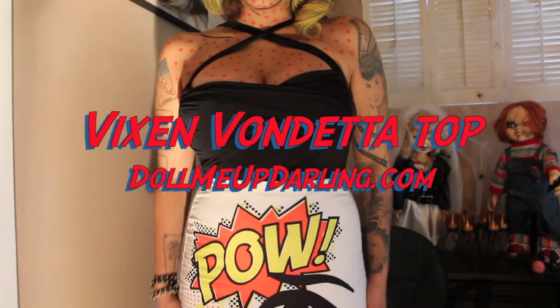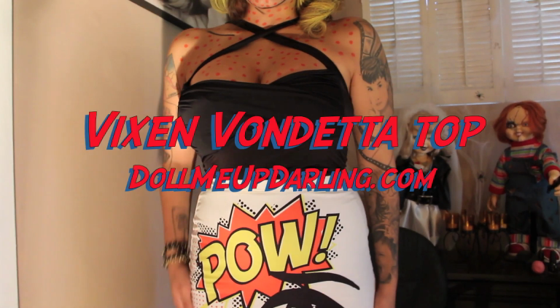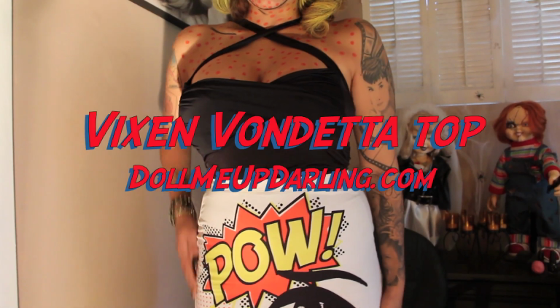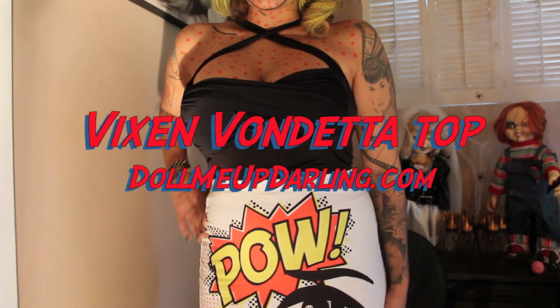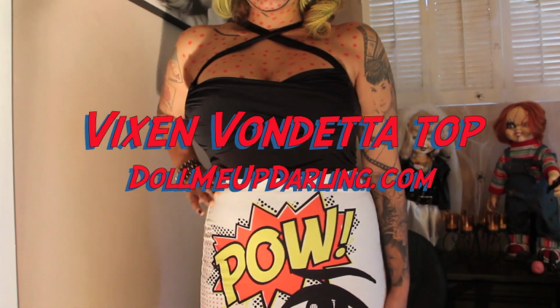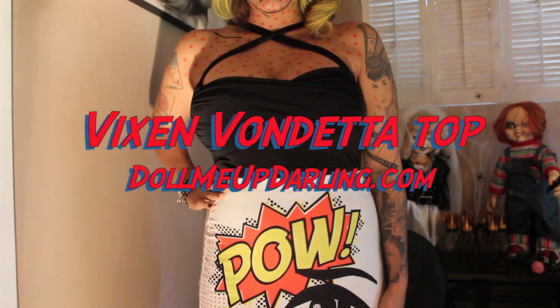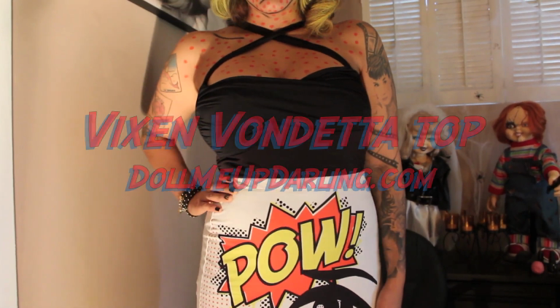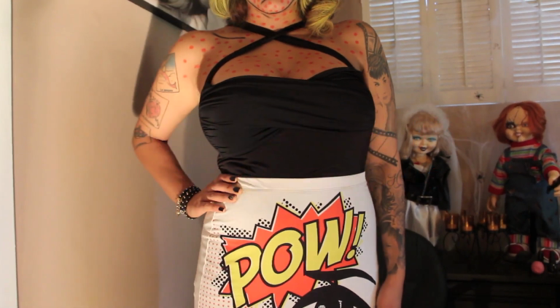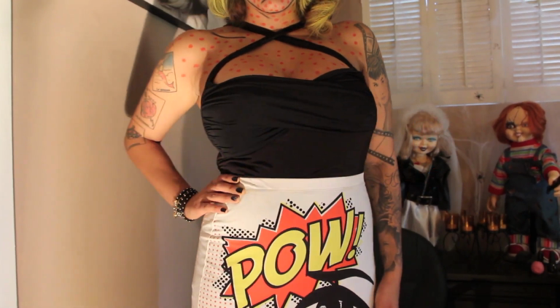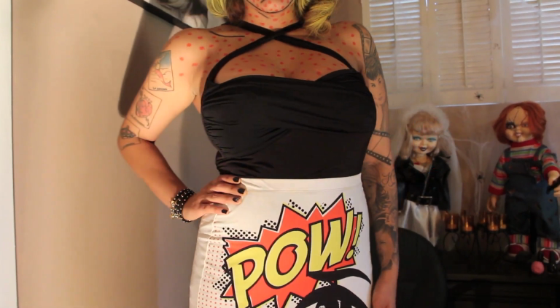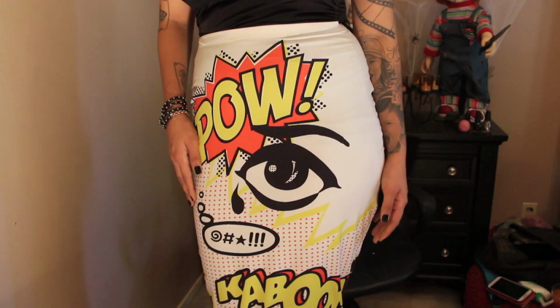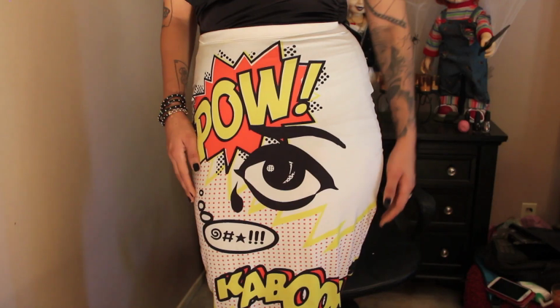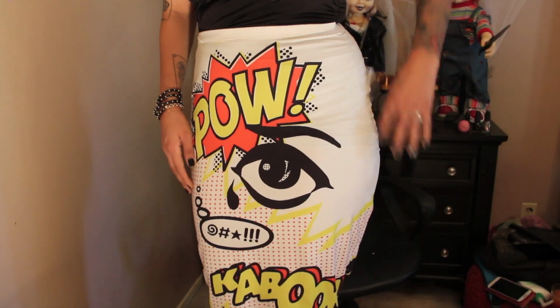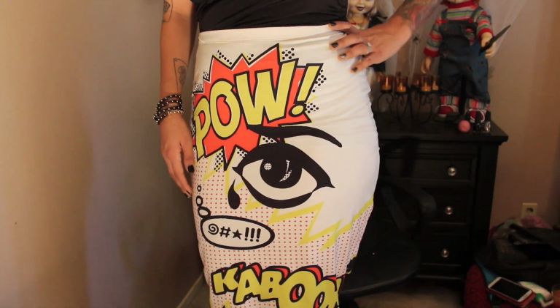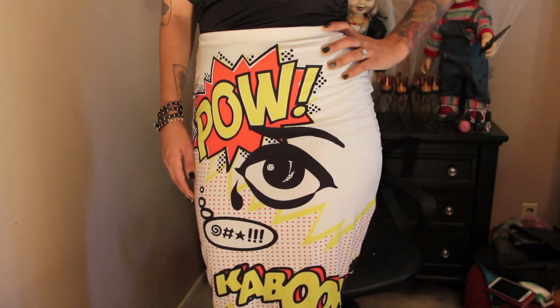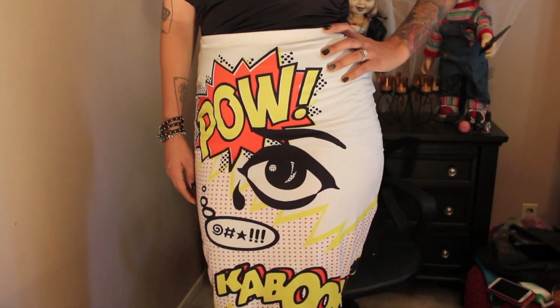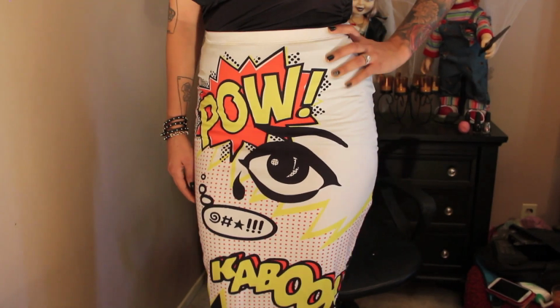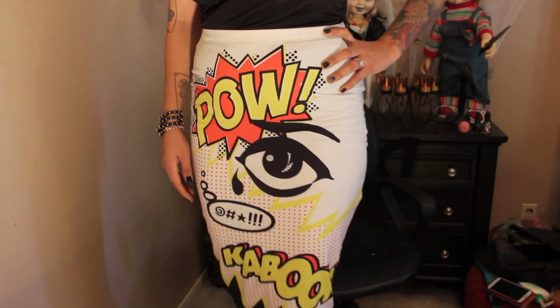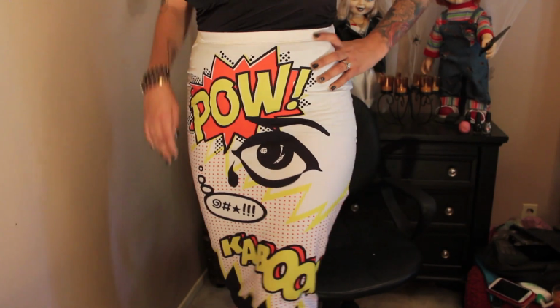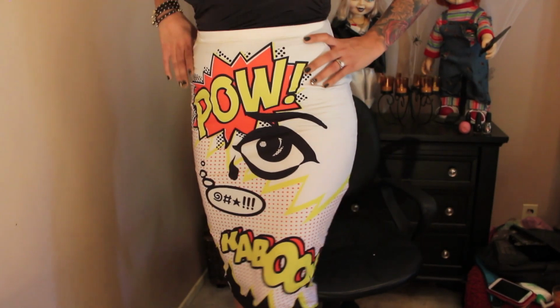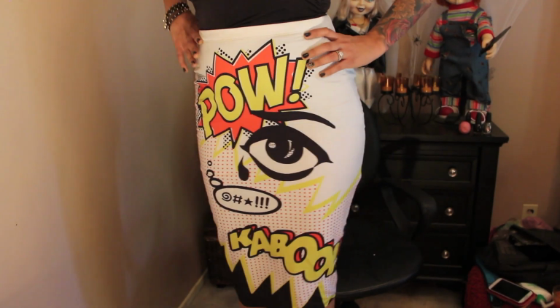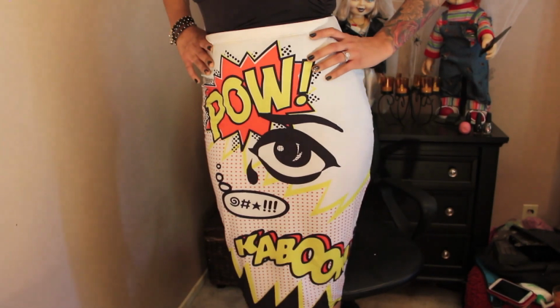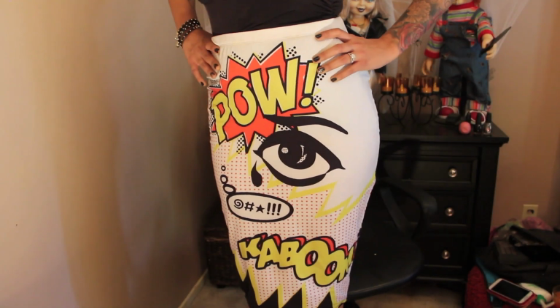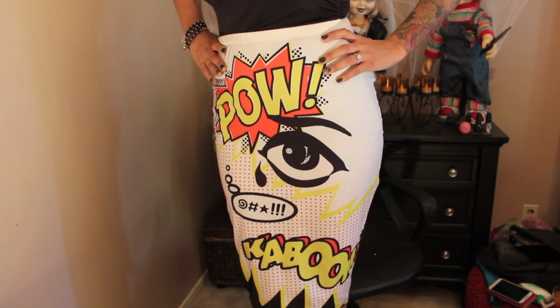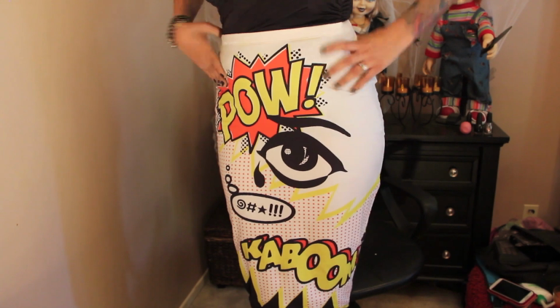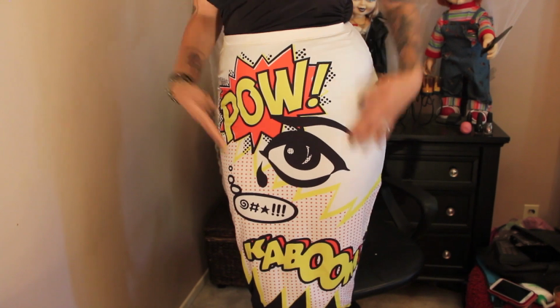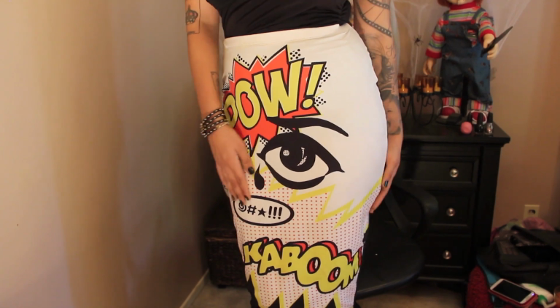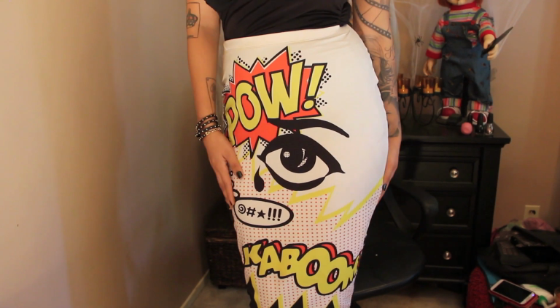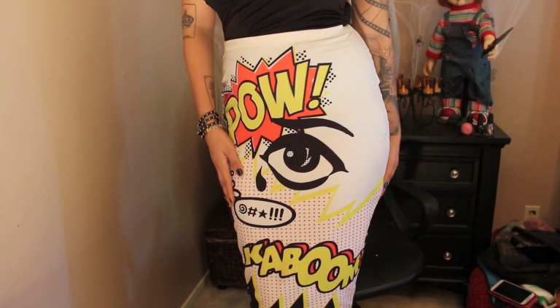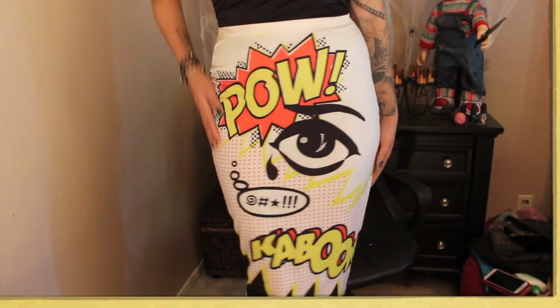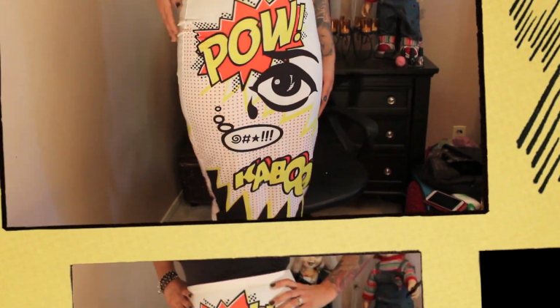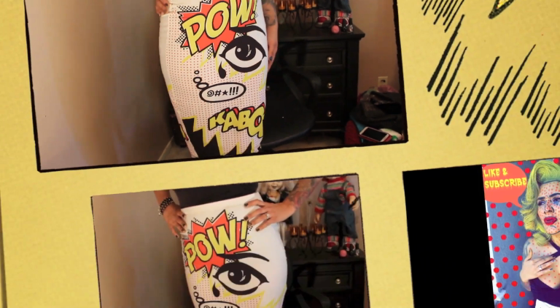Currently I'm in love with this Vixen Top by DollMayUpDarlene, and this skirt is from Etsy — both will be in a link down below.